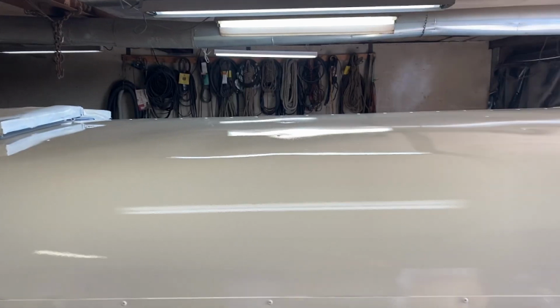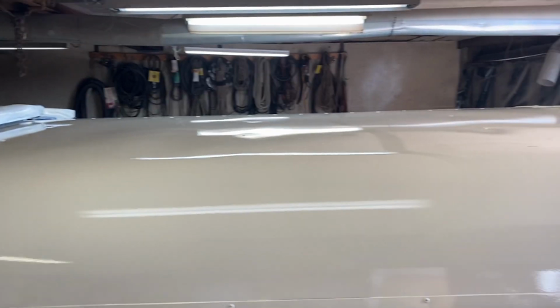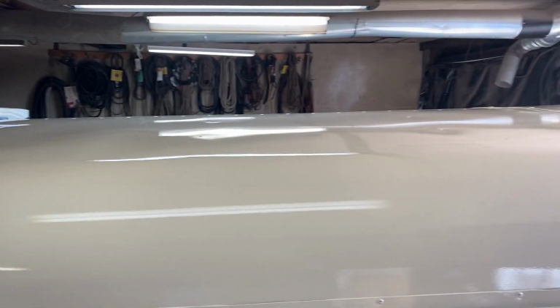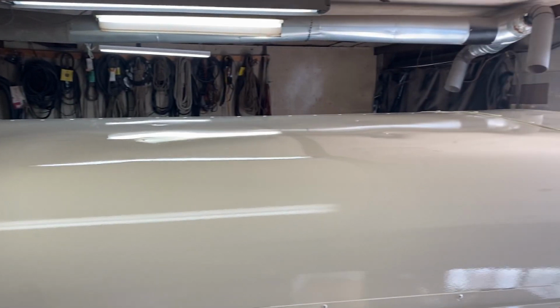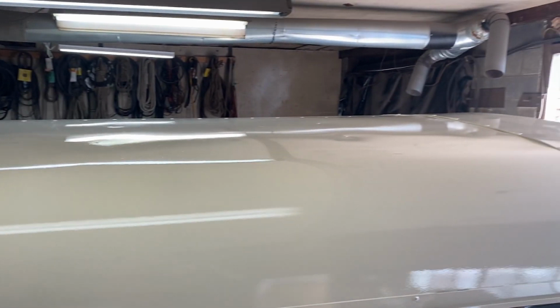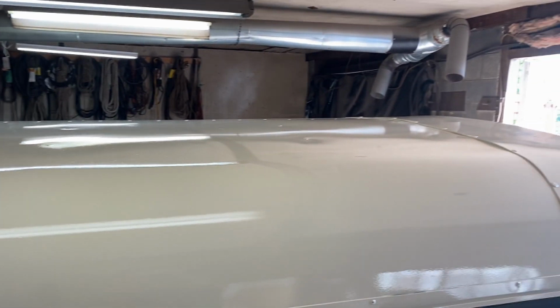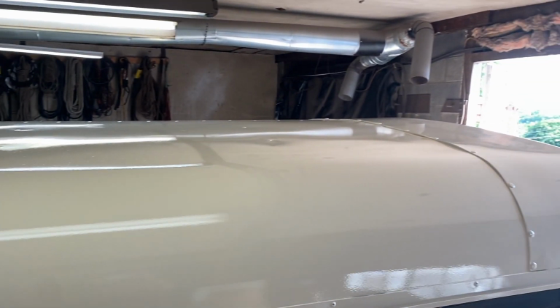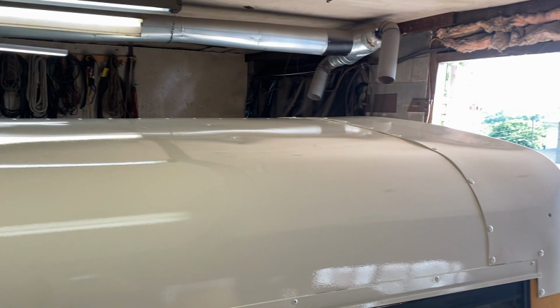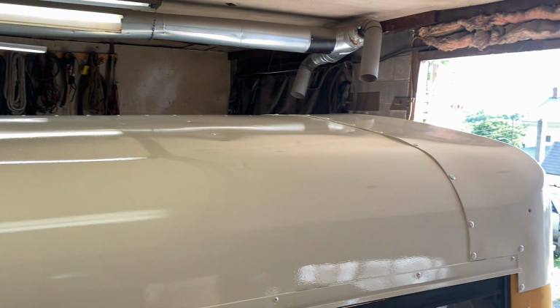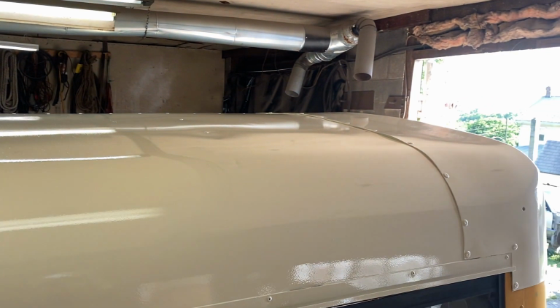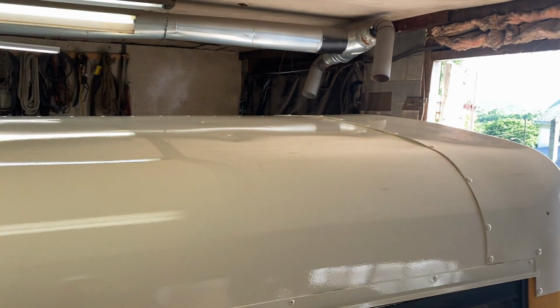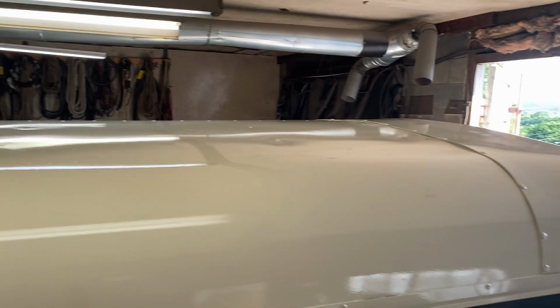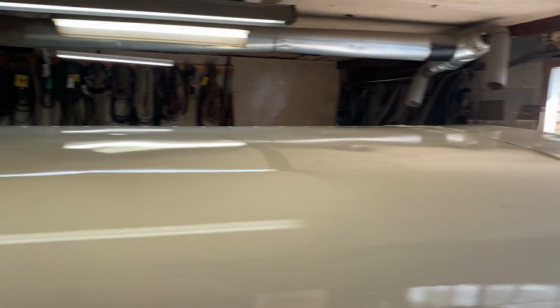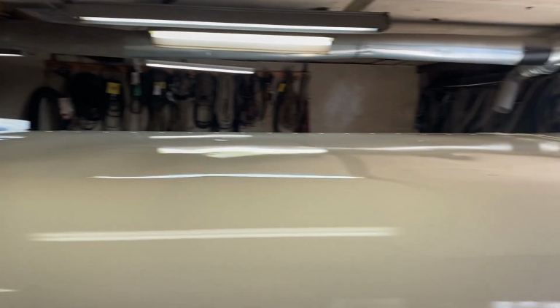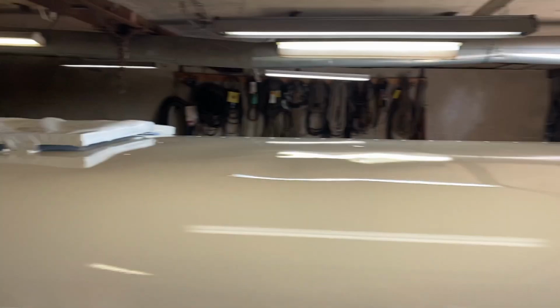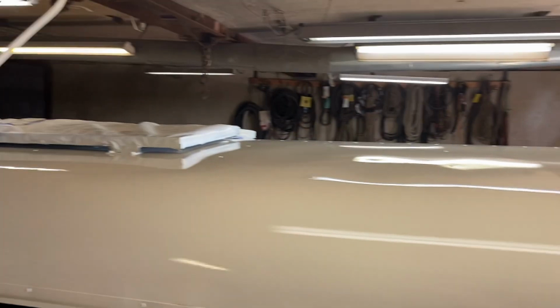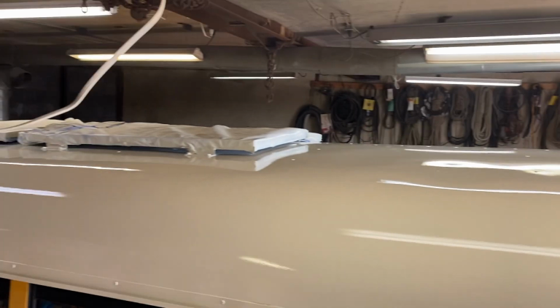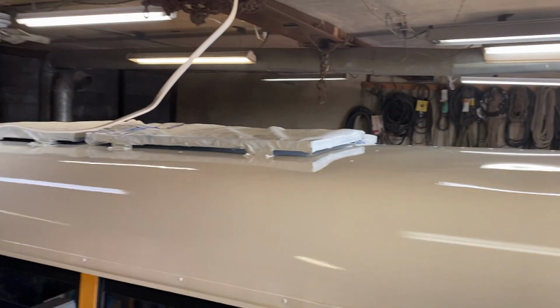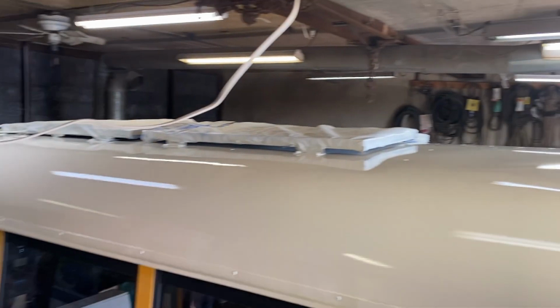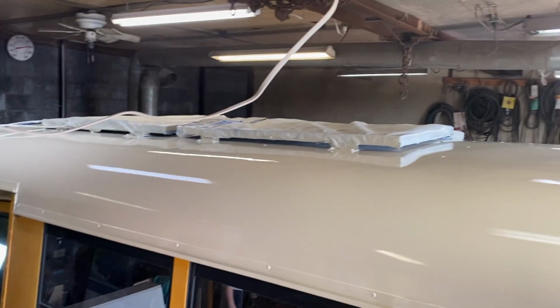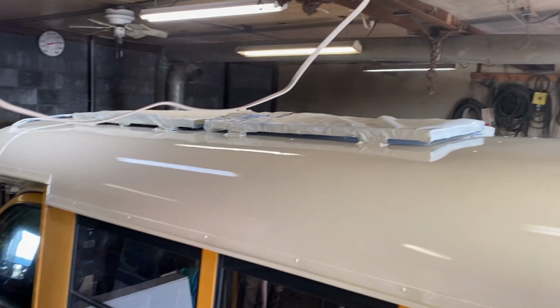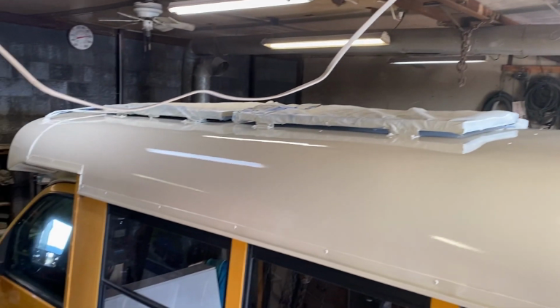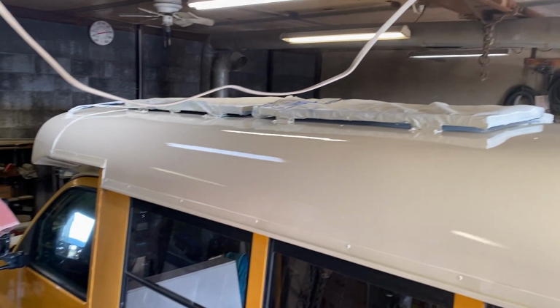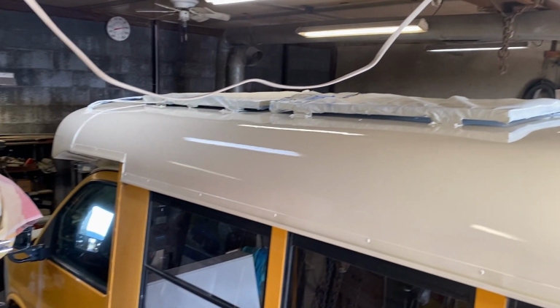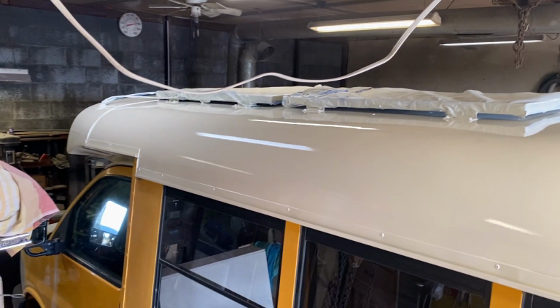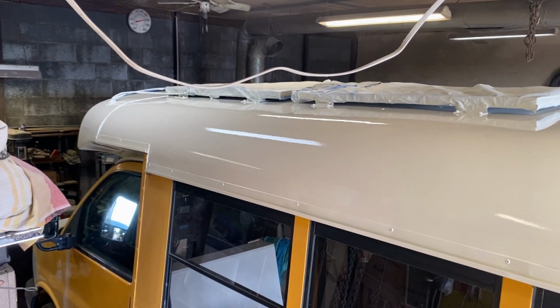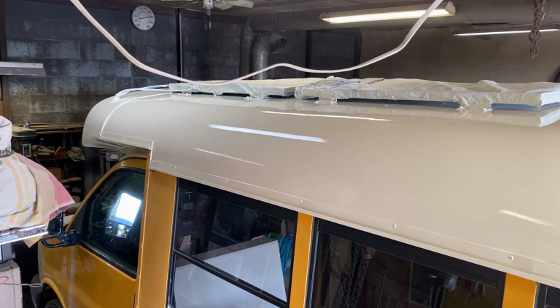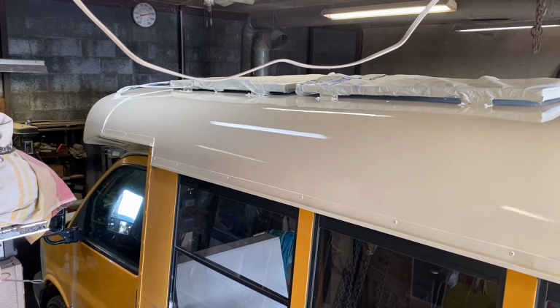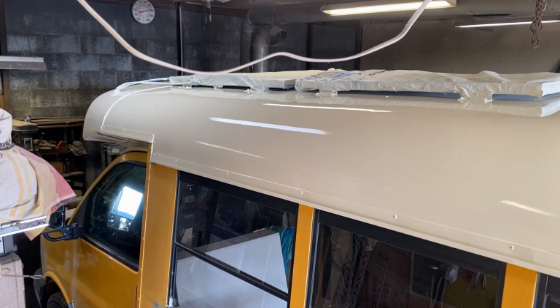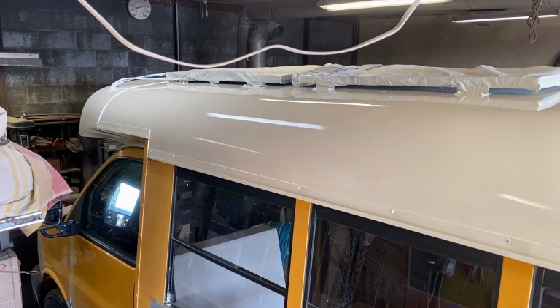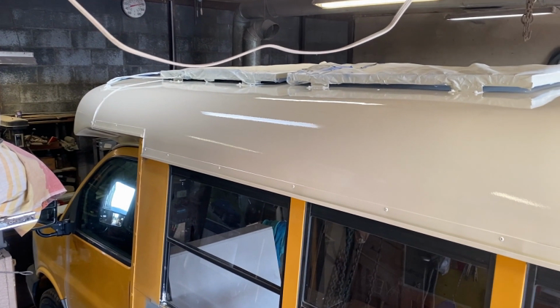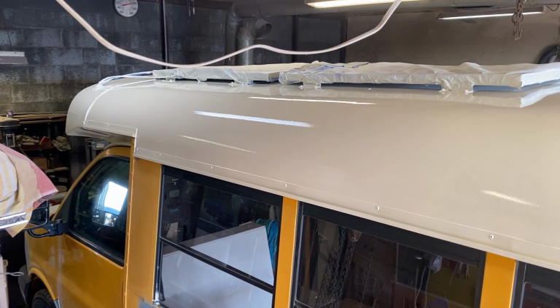Look at that. So shiny. It's going to look nice. So excited.